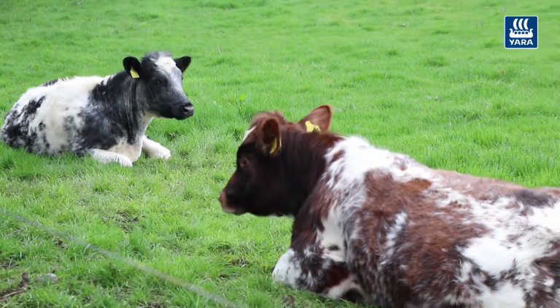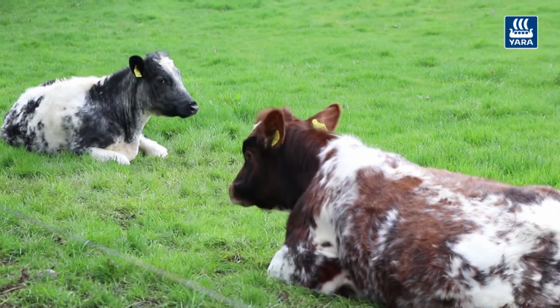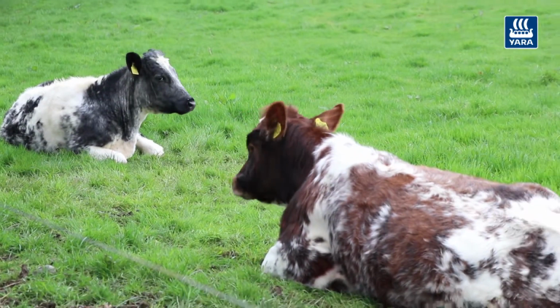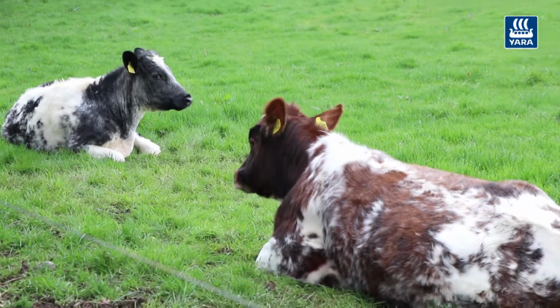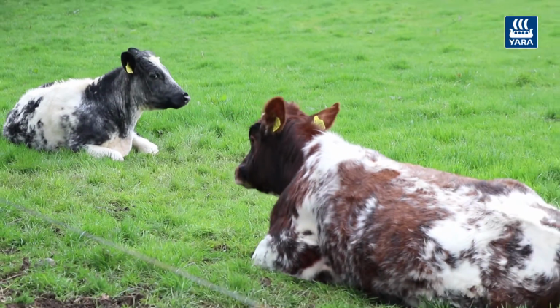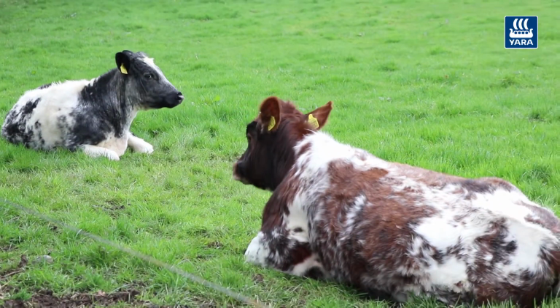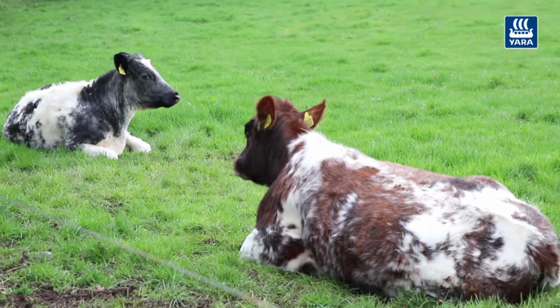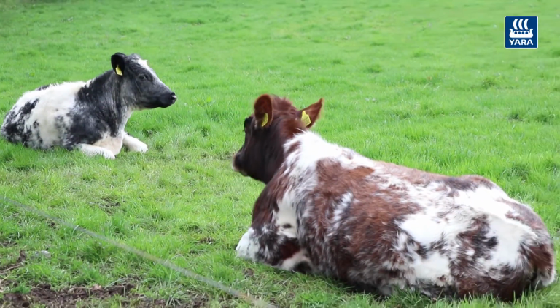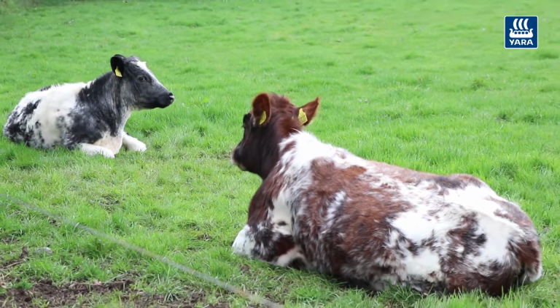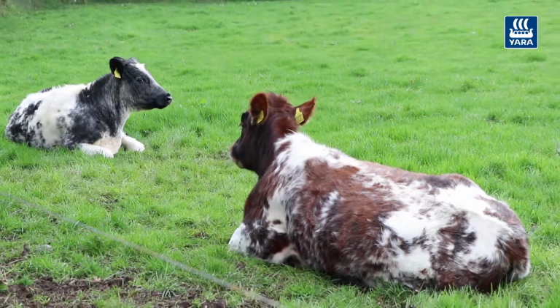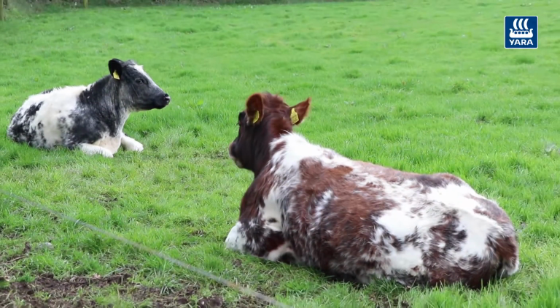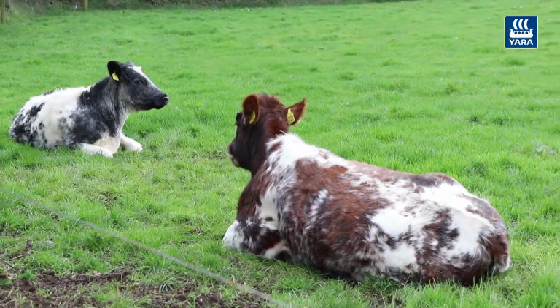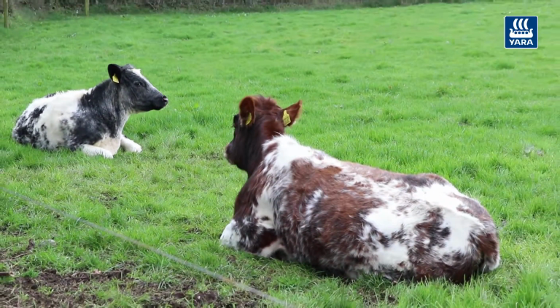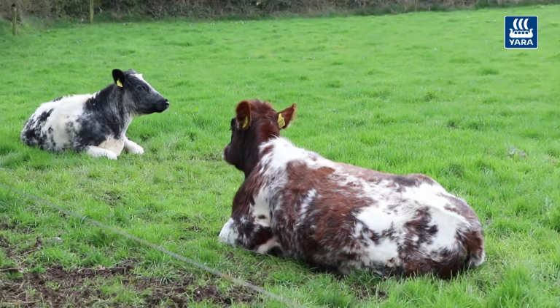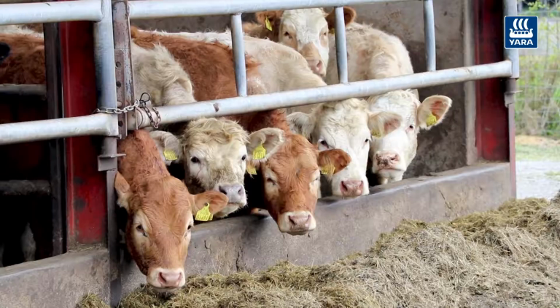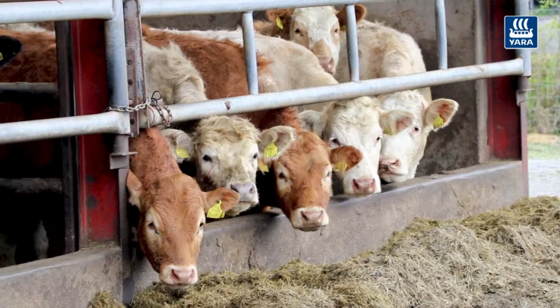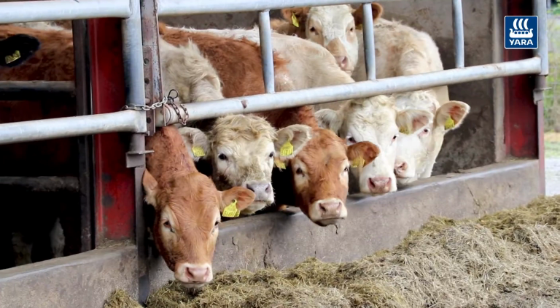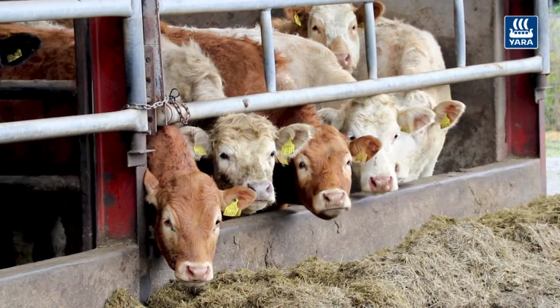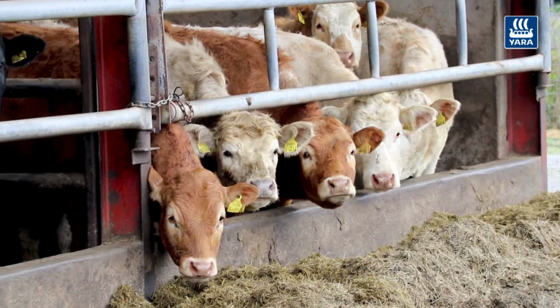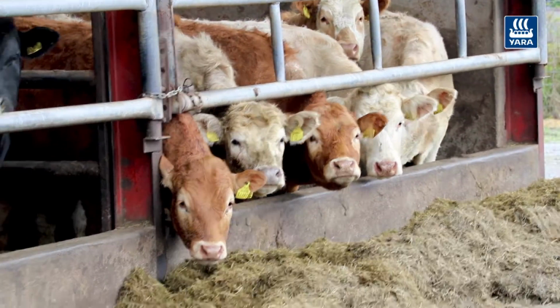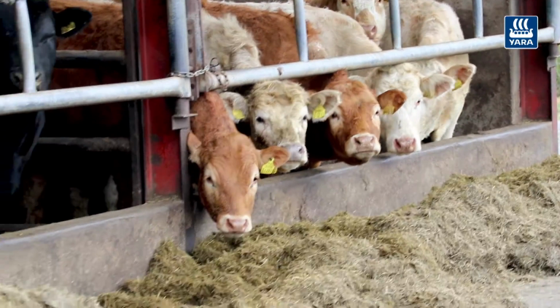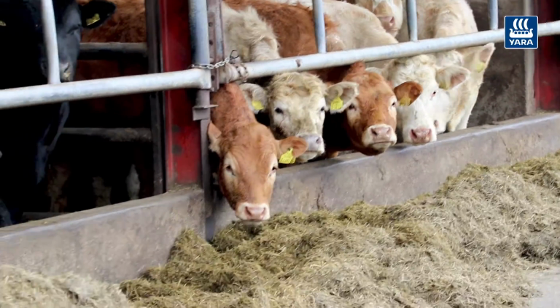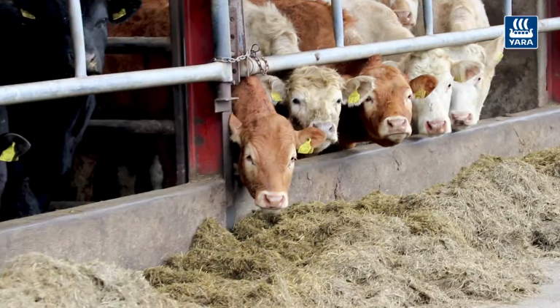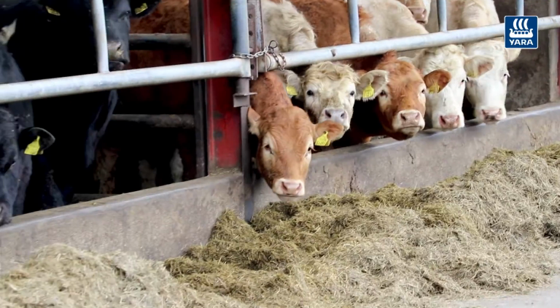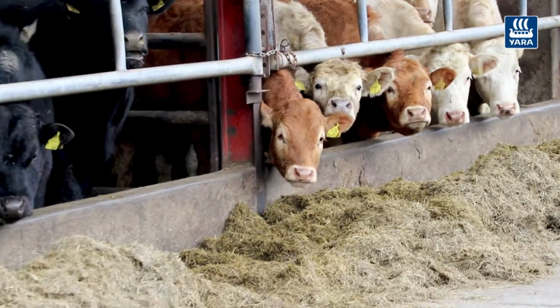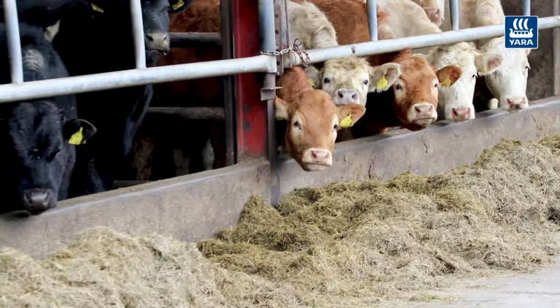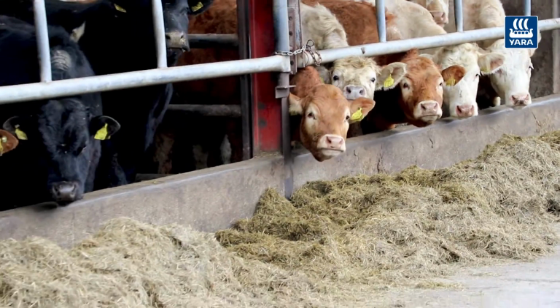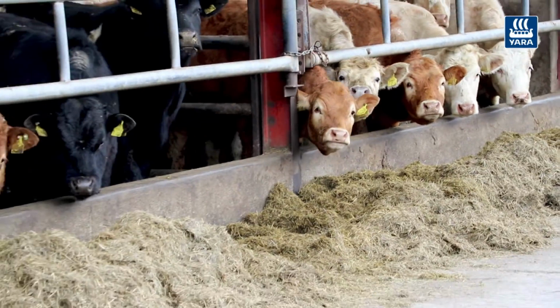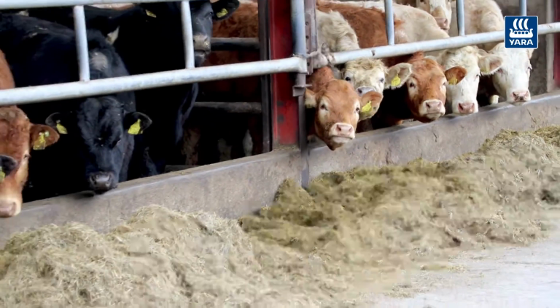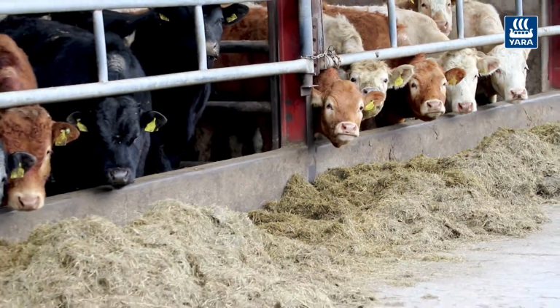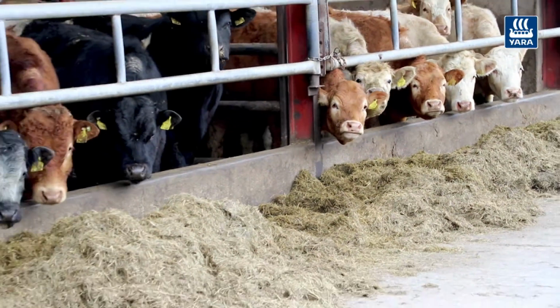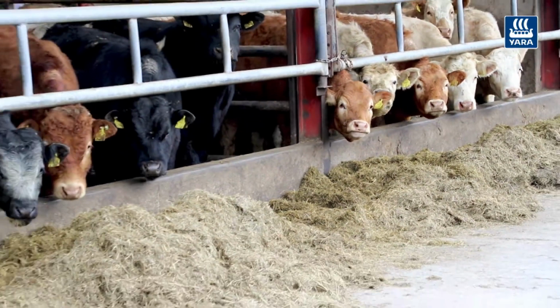Mainly Limousine and Charolais. Pretty good, pretty good.